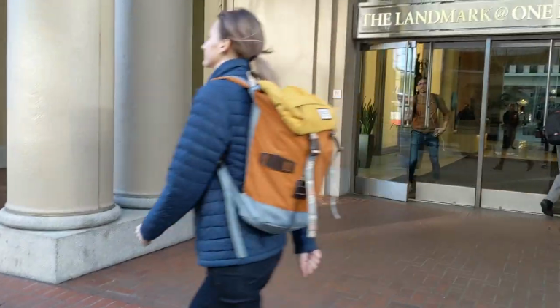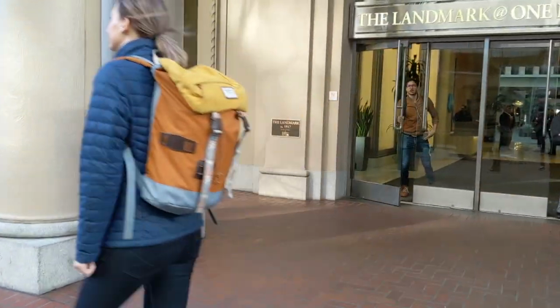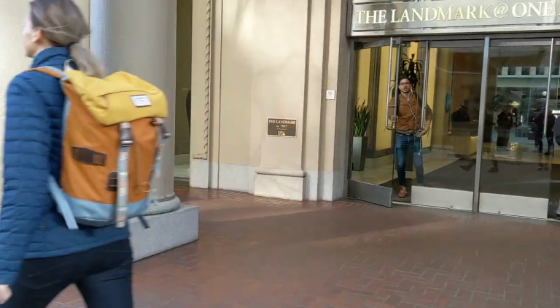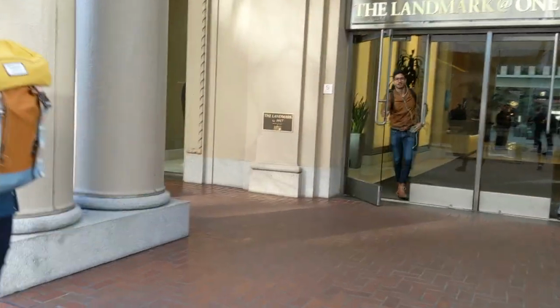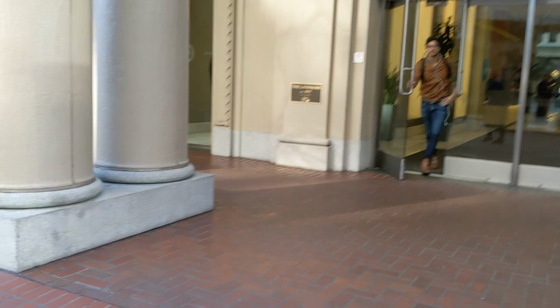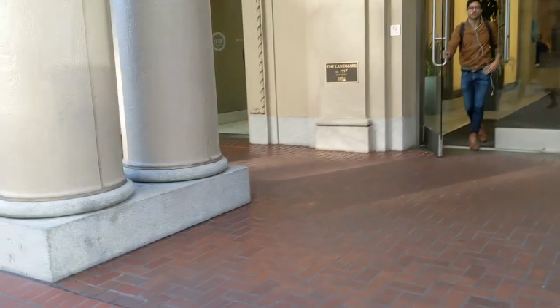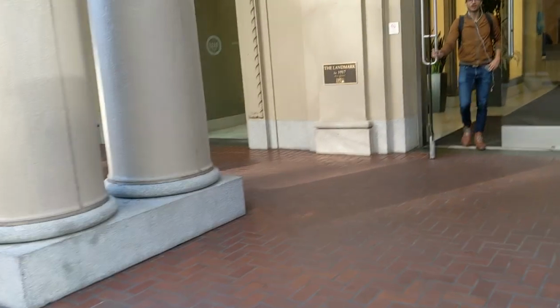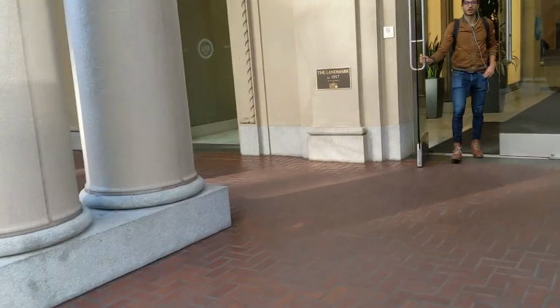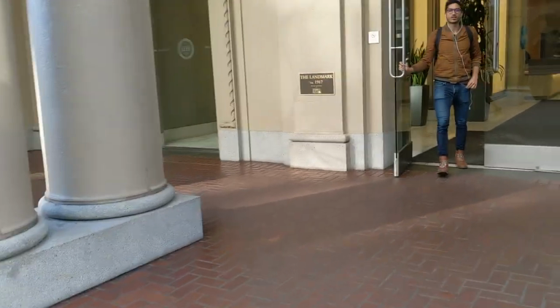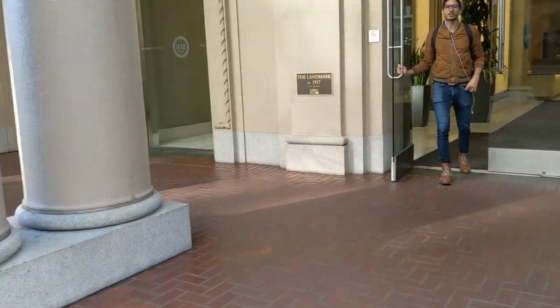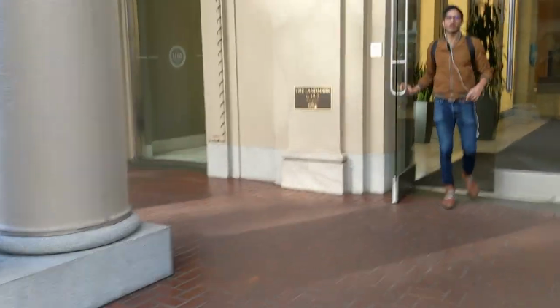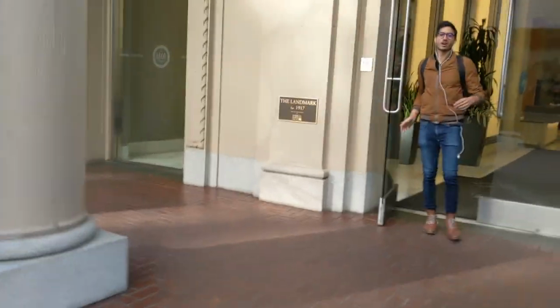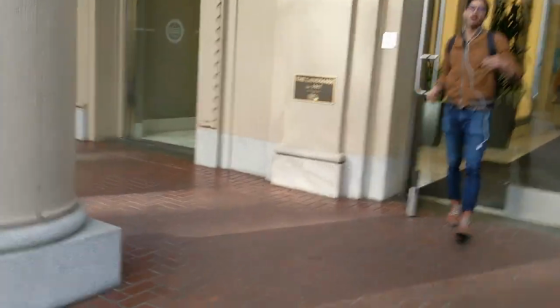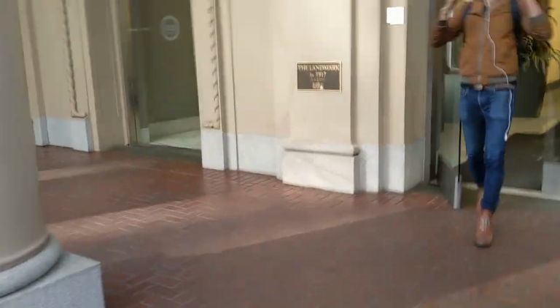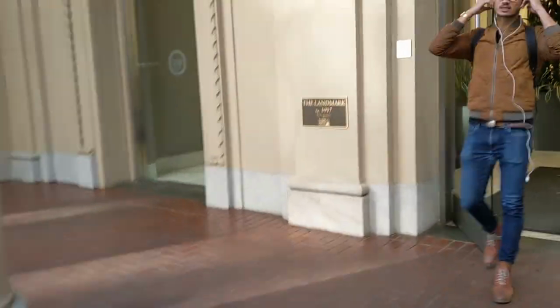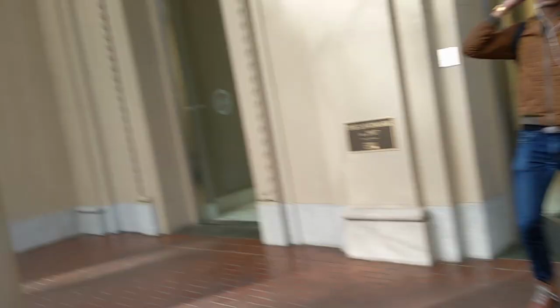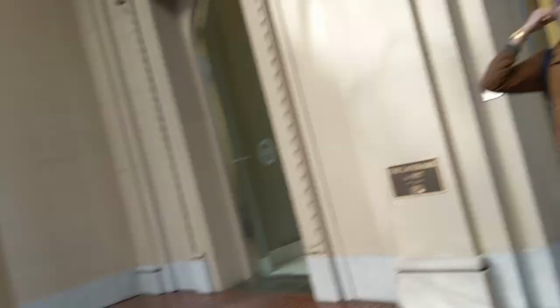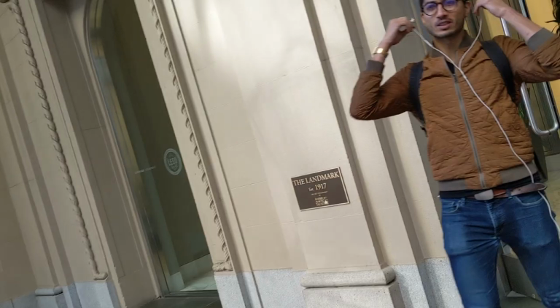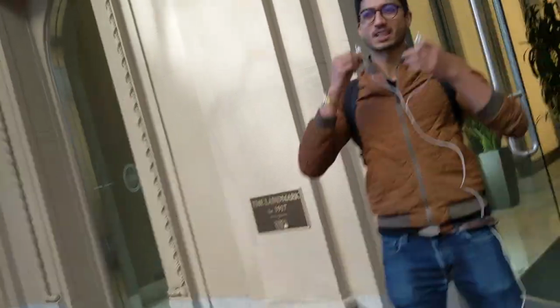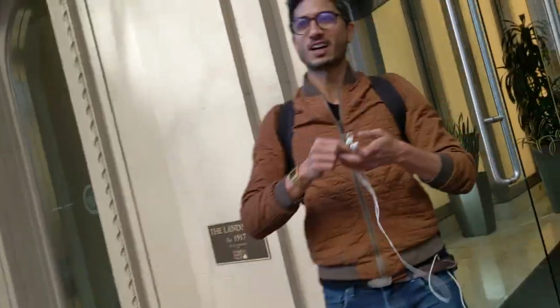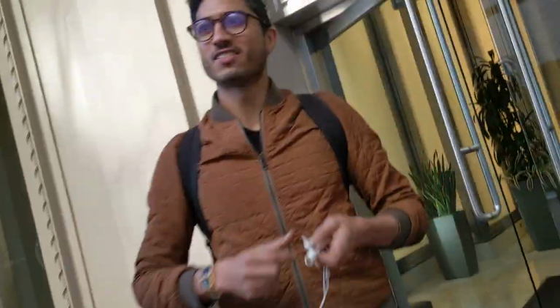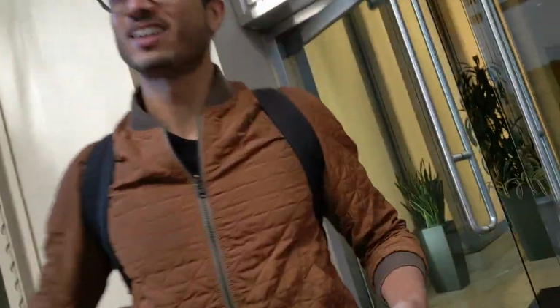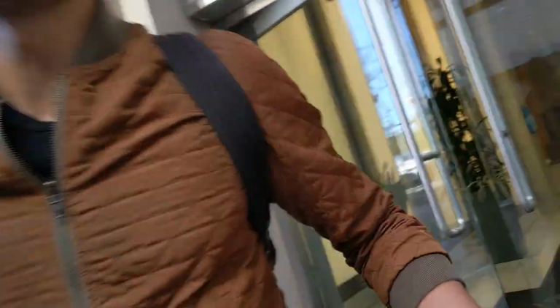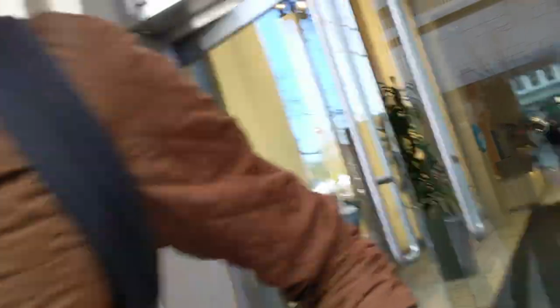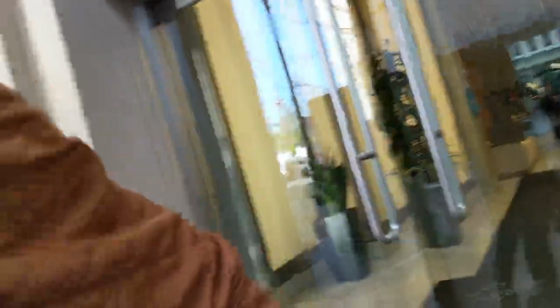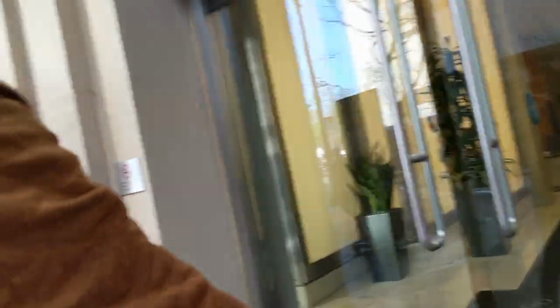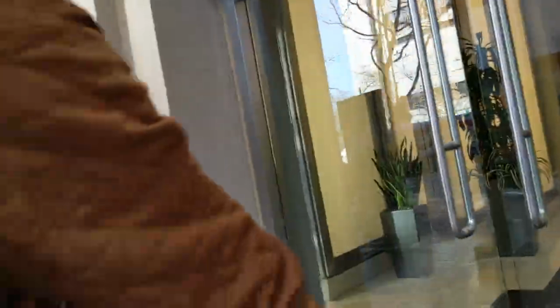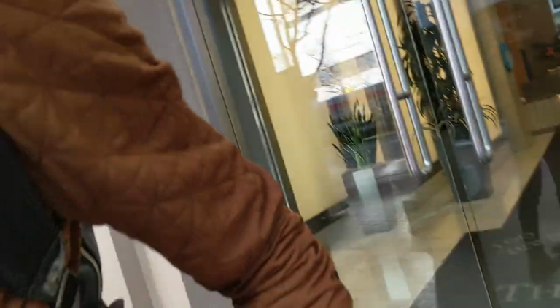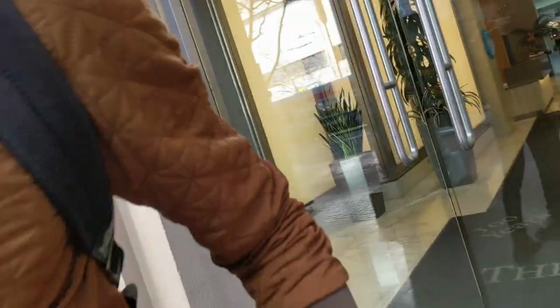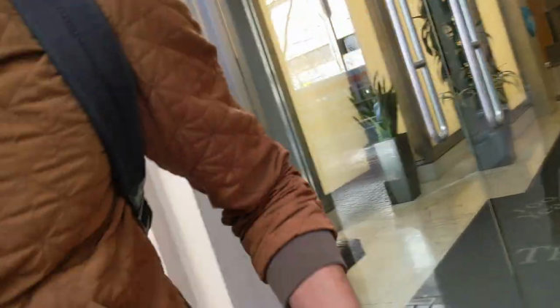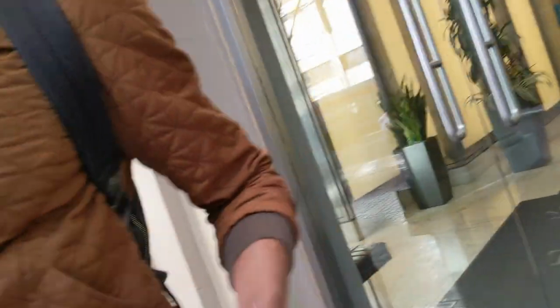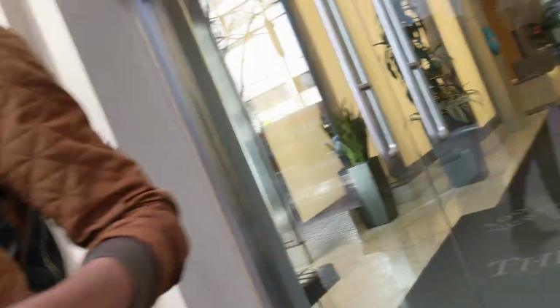Yeah, there he is. Yo, good morning brother. How you doing man? Good, good.